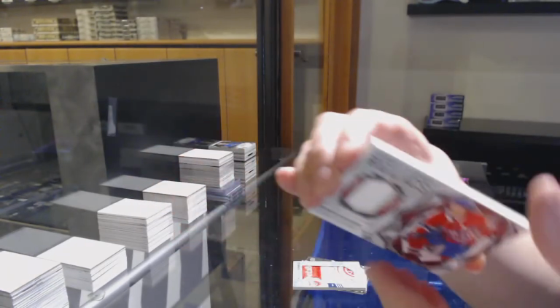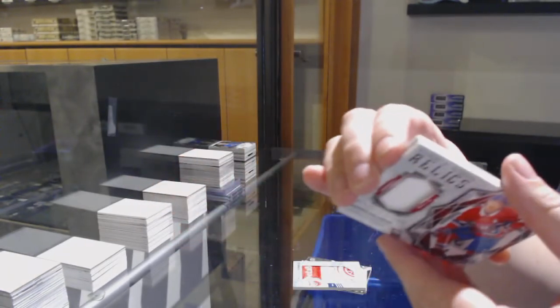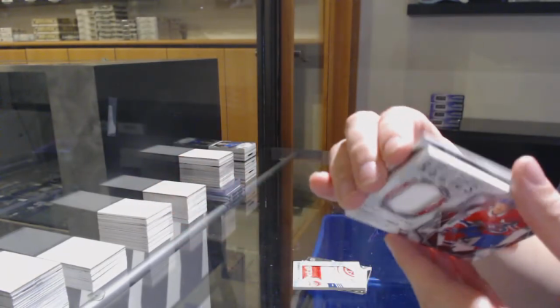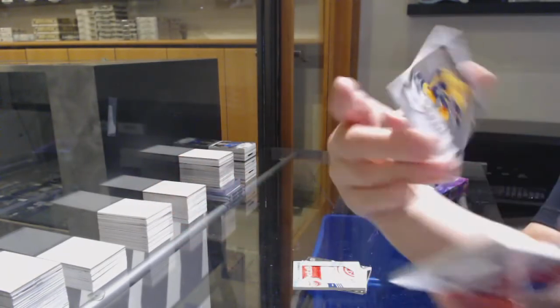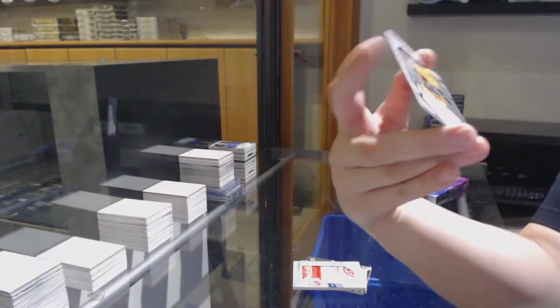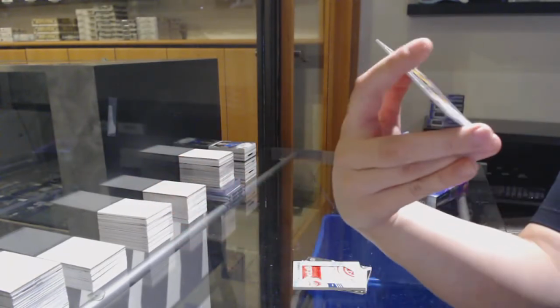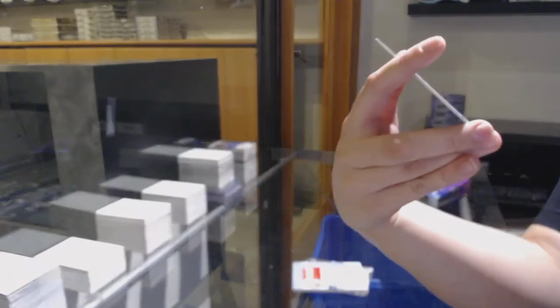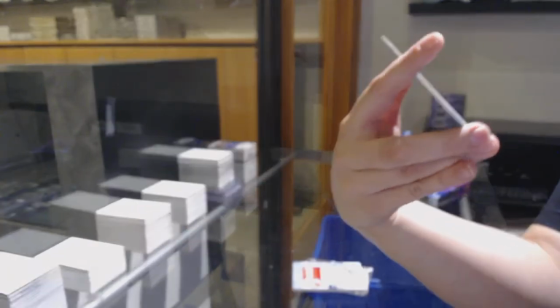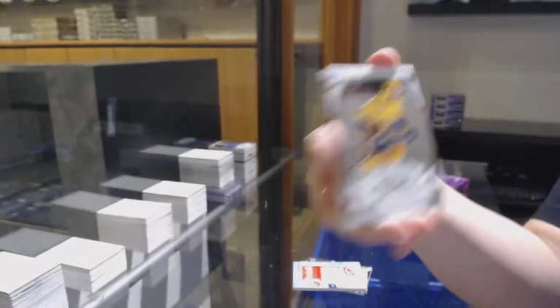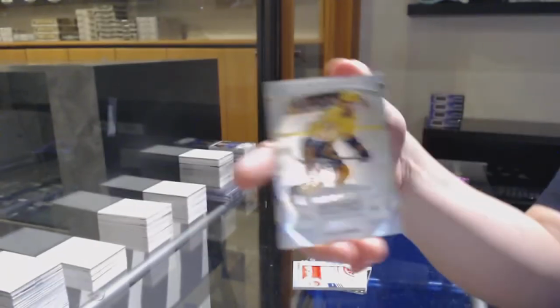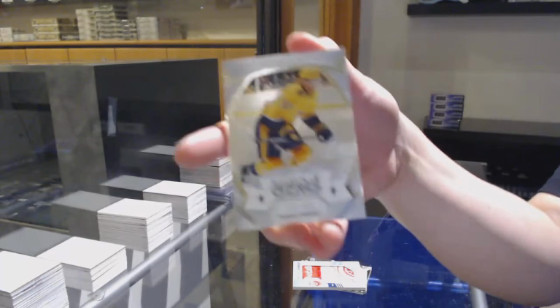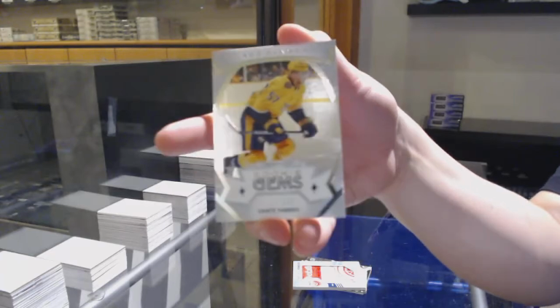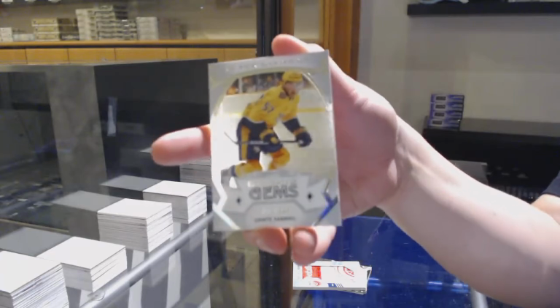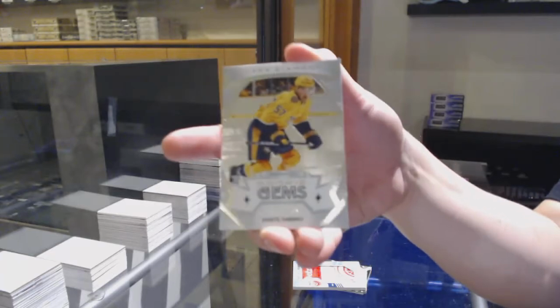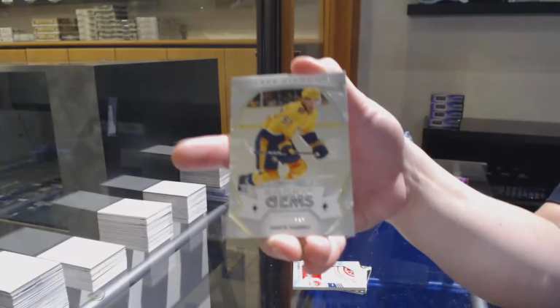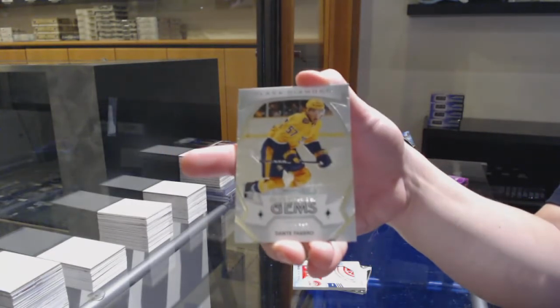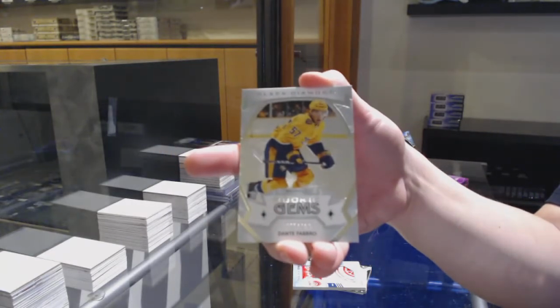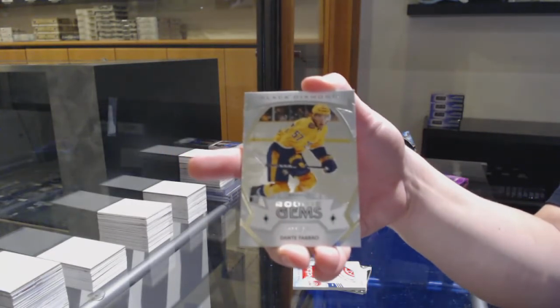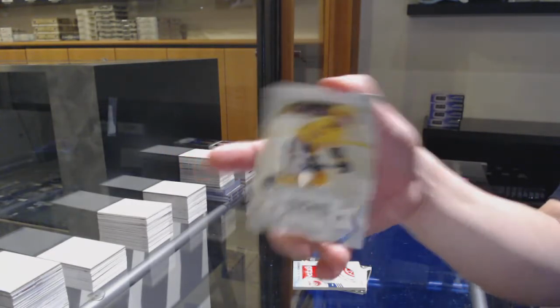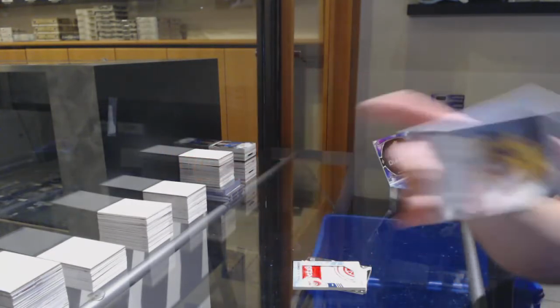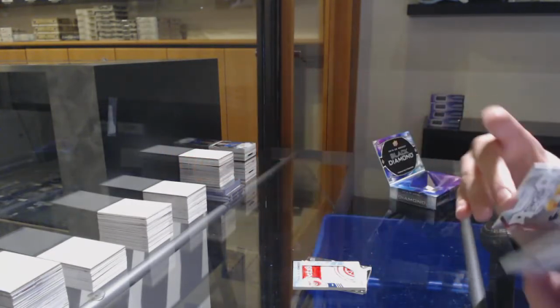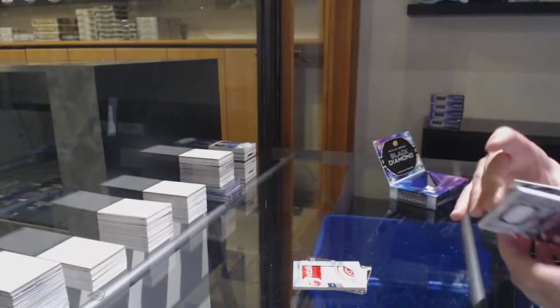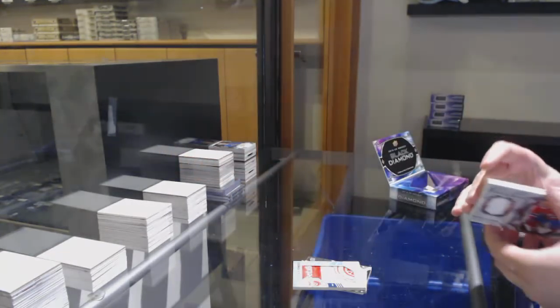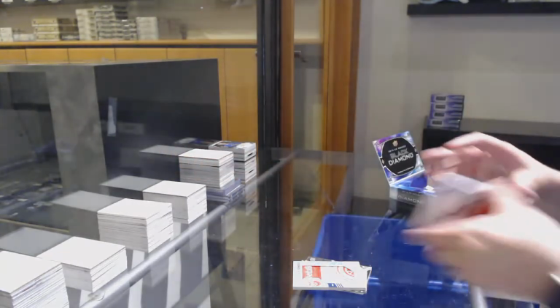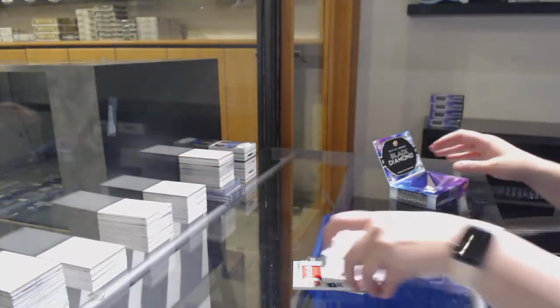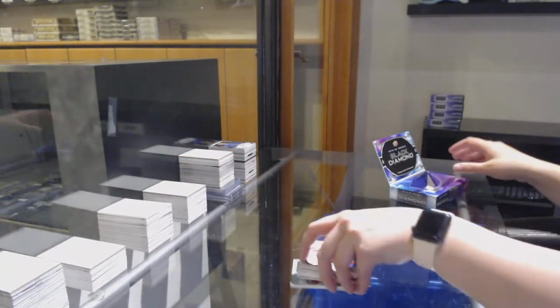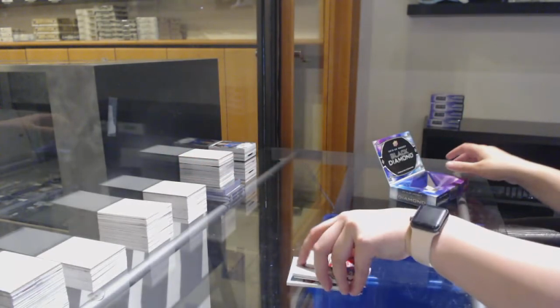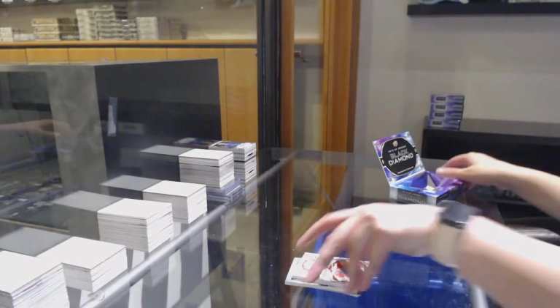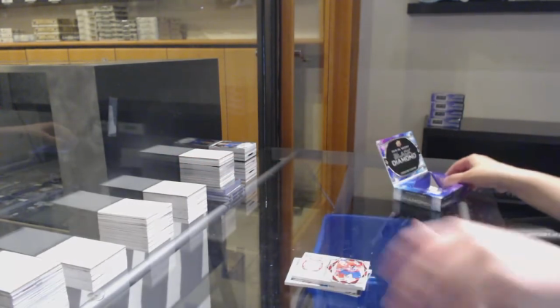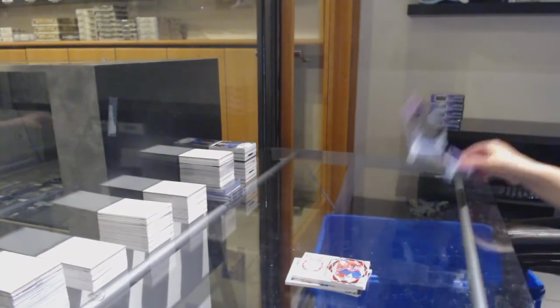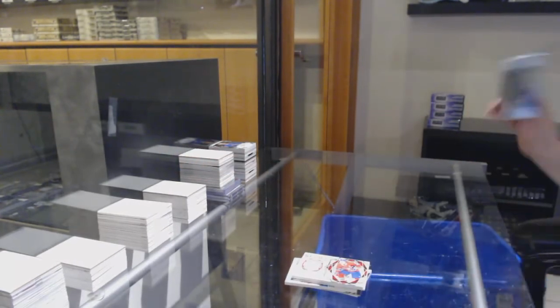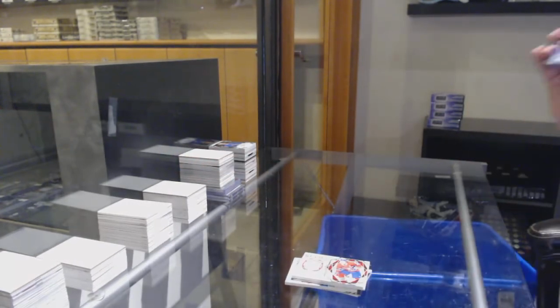And Rookie Gems, number 299 for Nashville, Dante Fabro. There we go, folks.